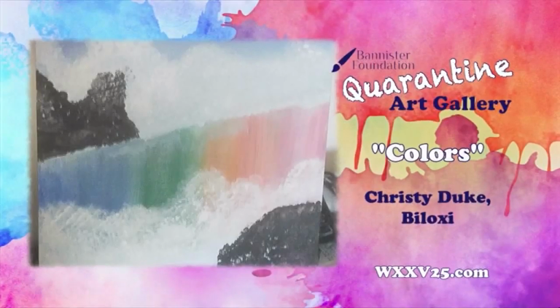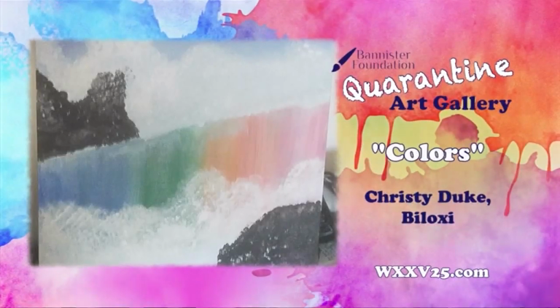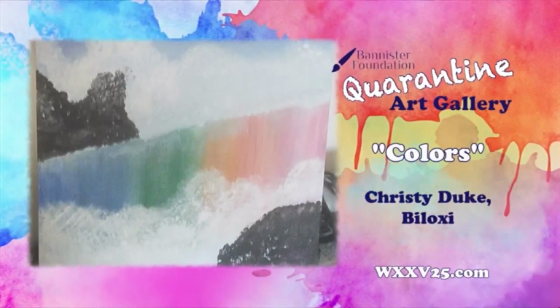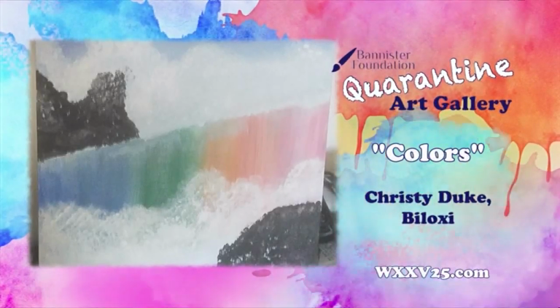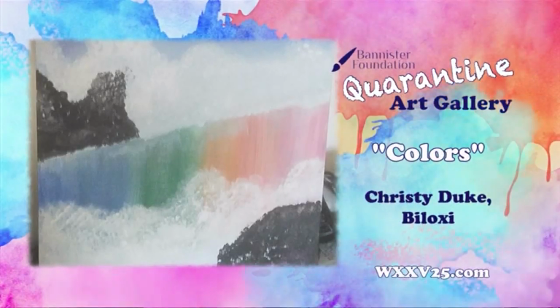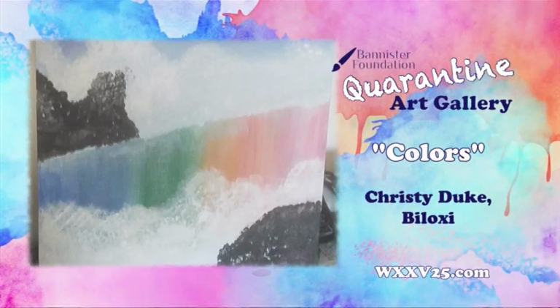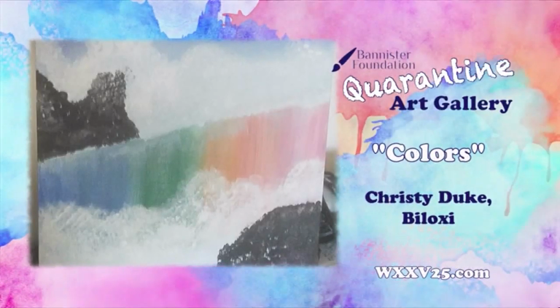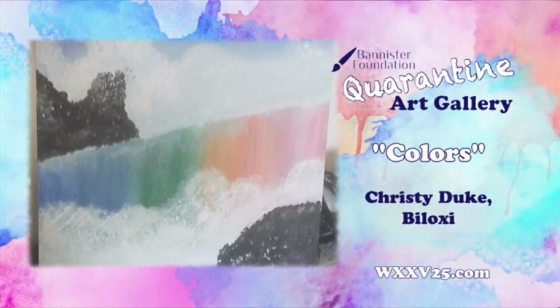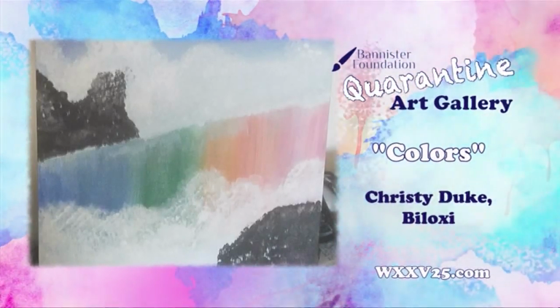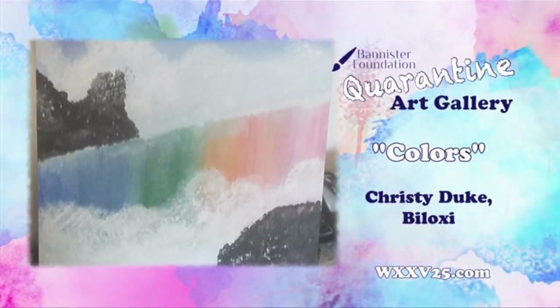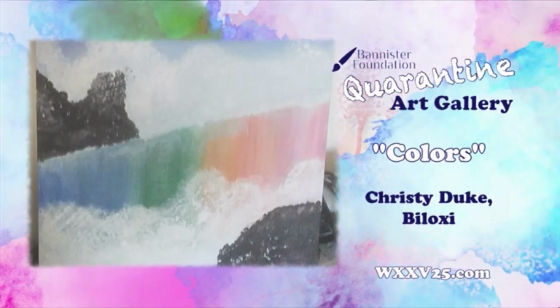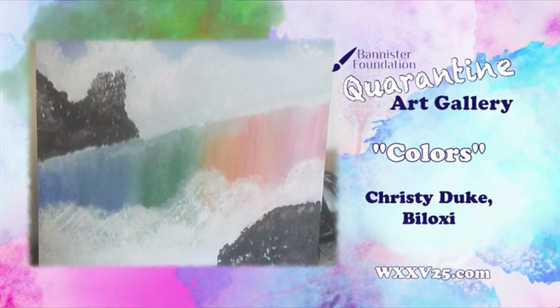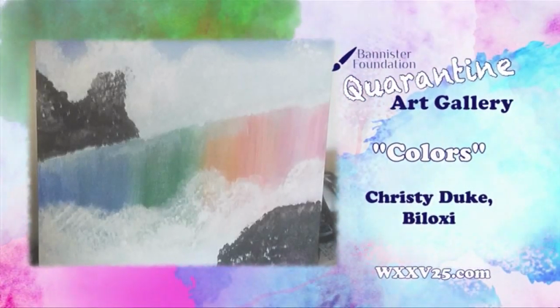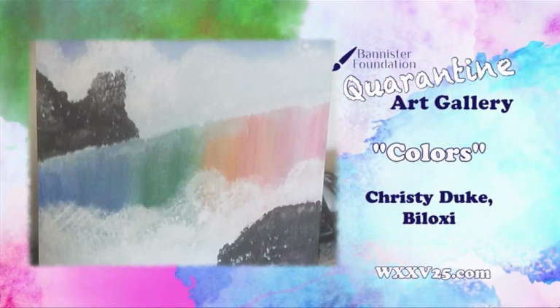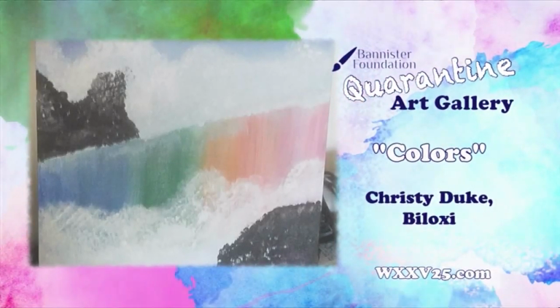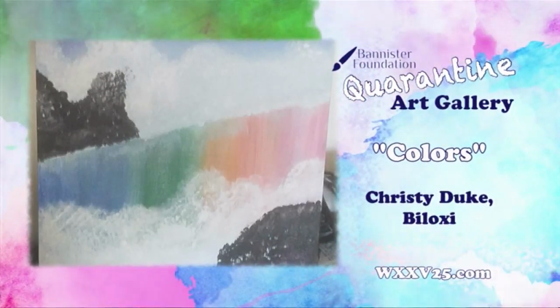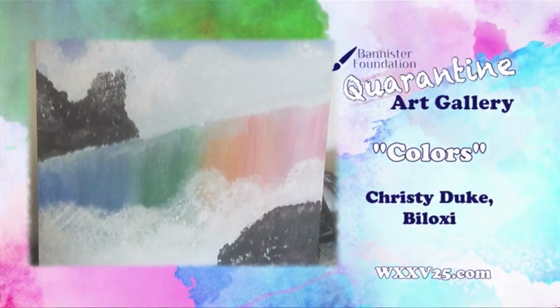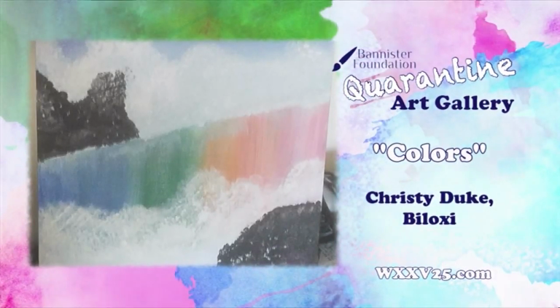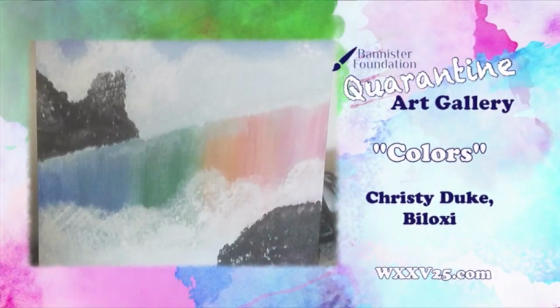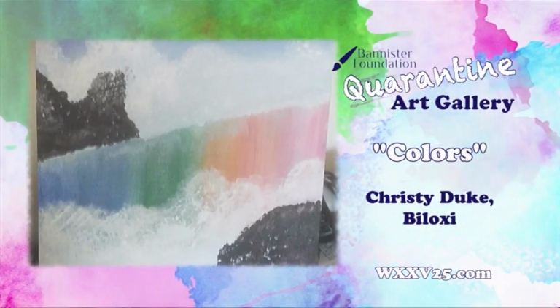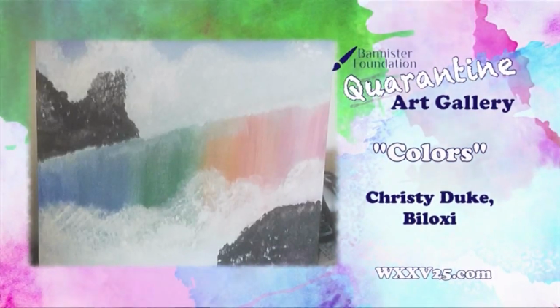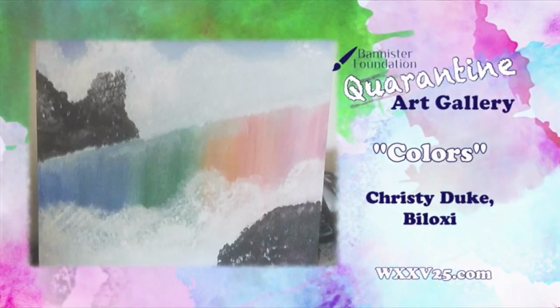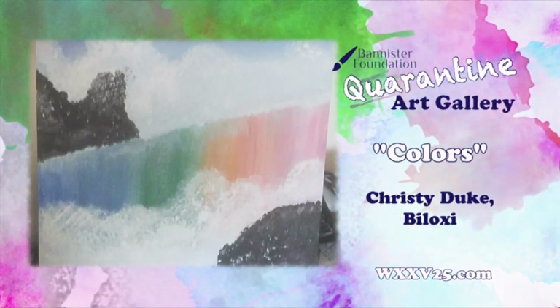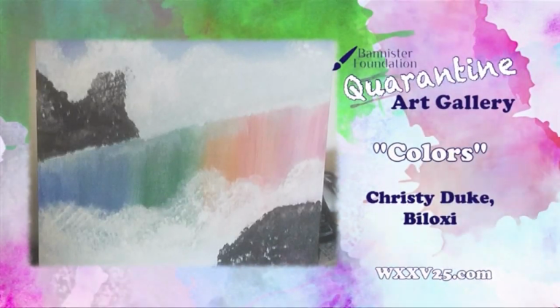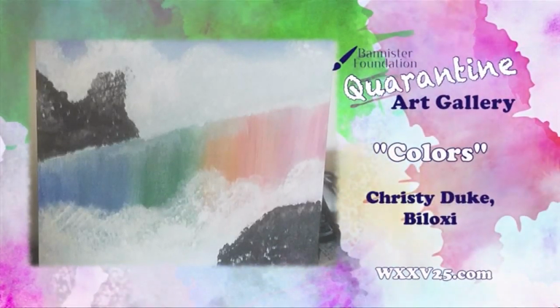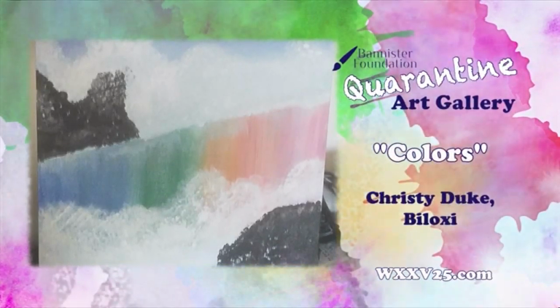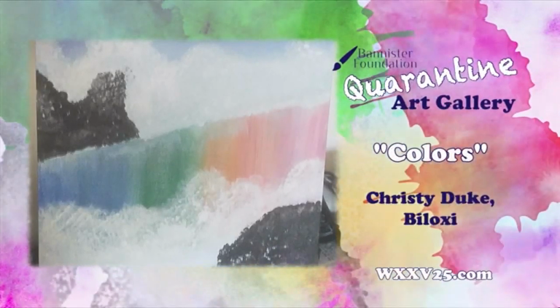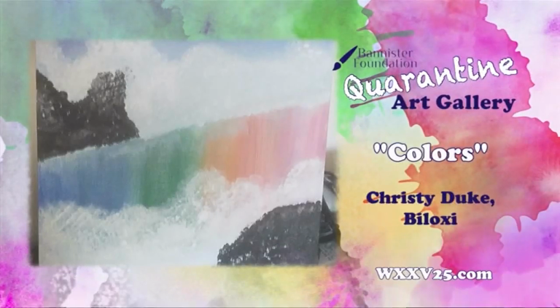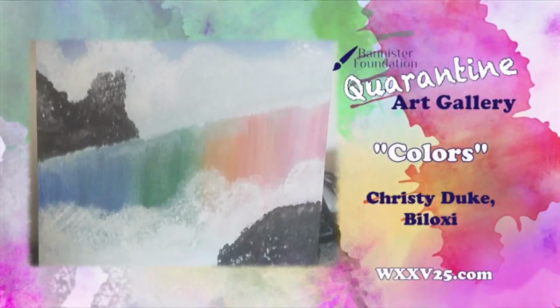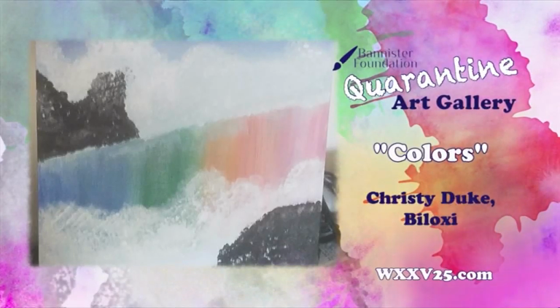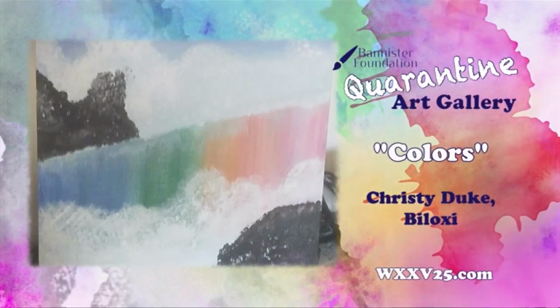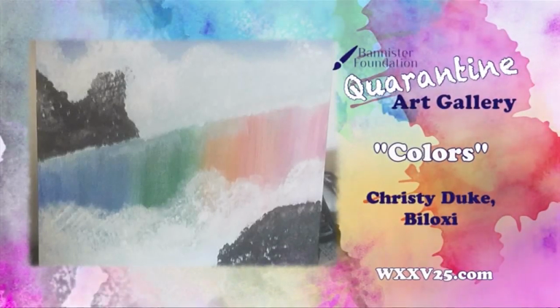And if you'd like to share artwork with us, just go ahead and find us online at WXXV25.com.